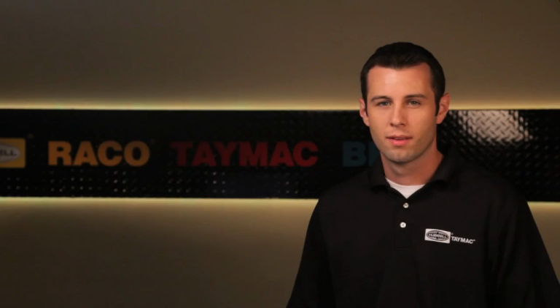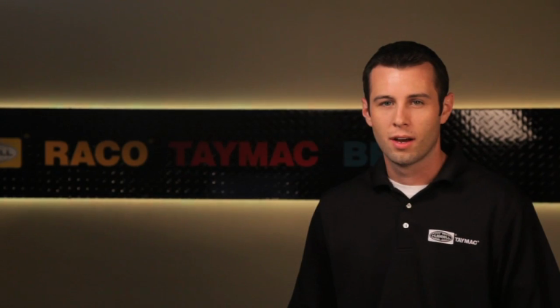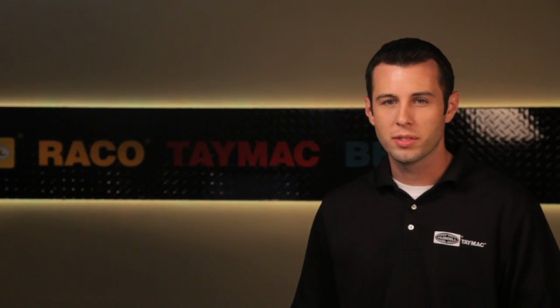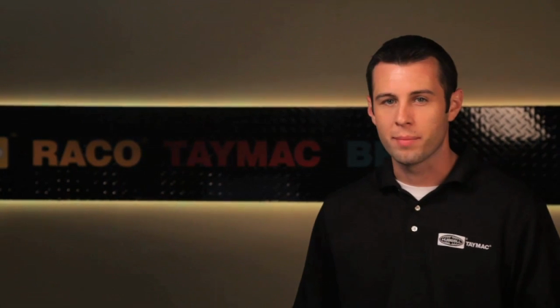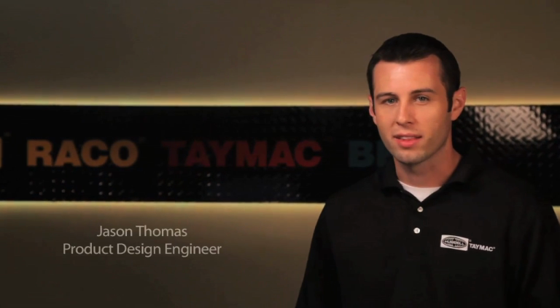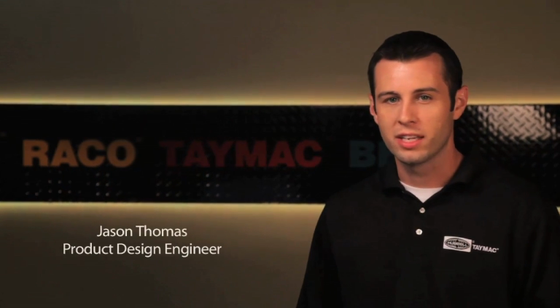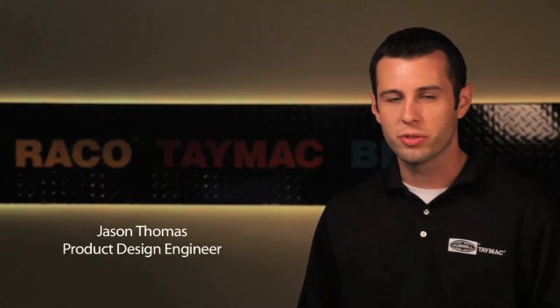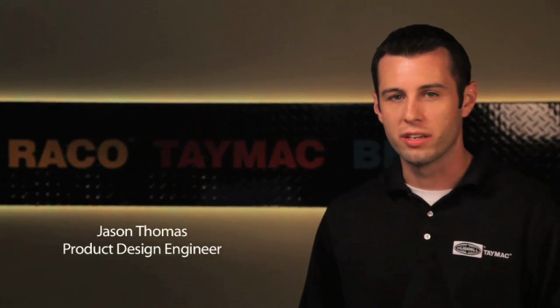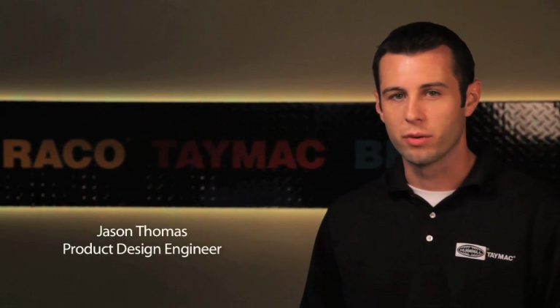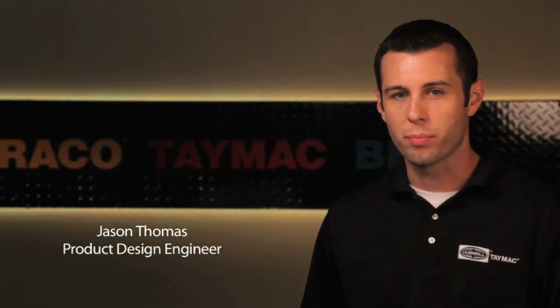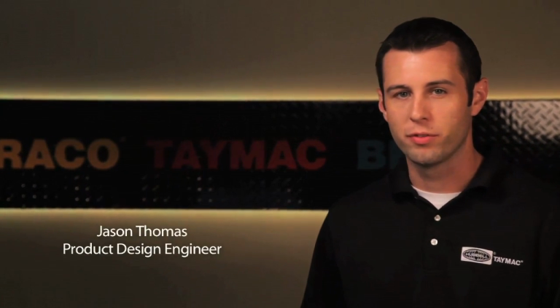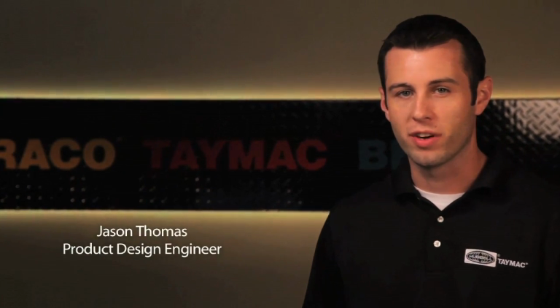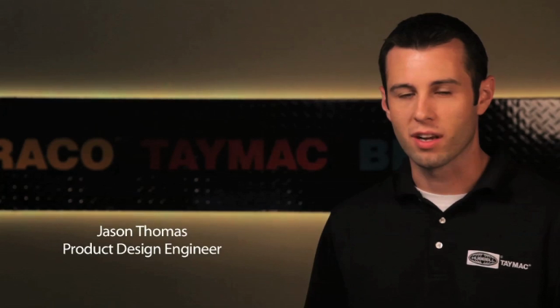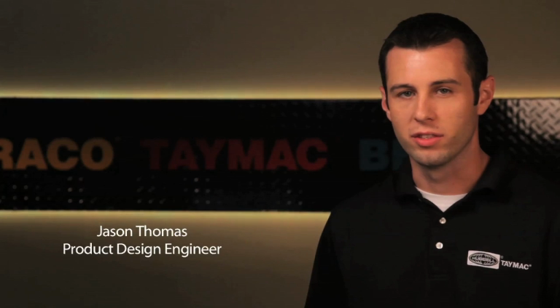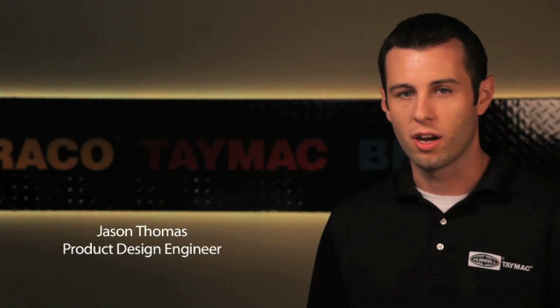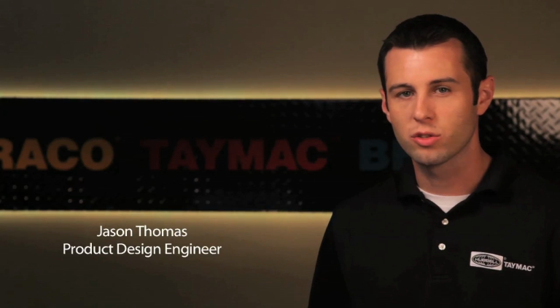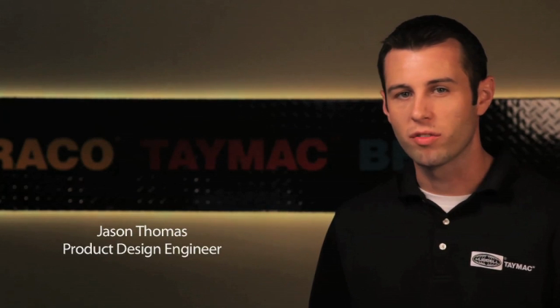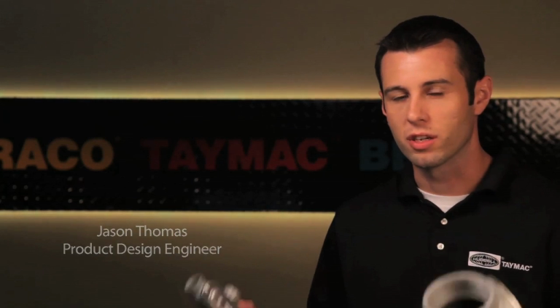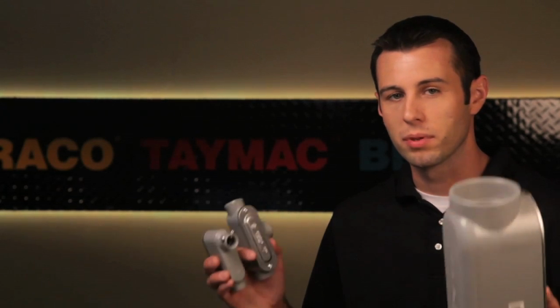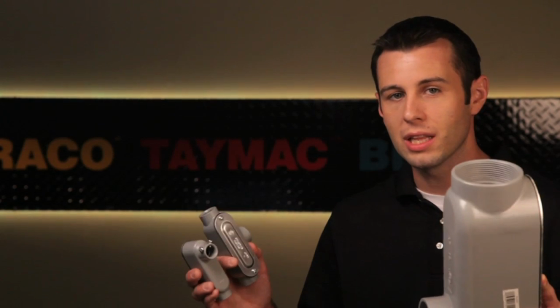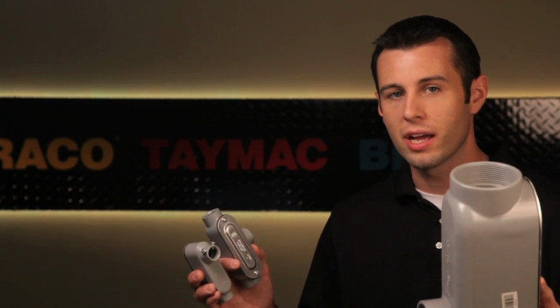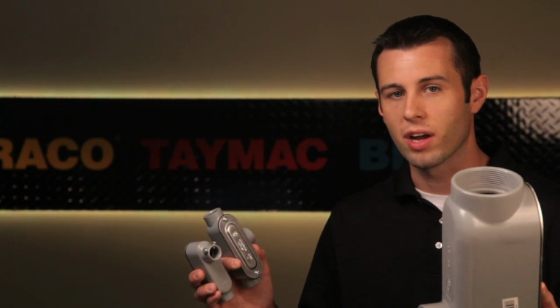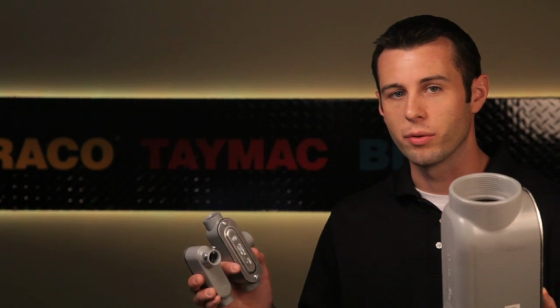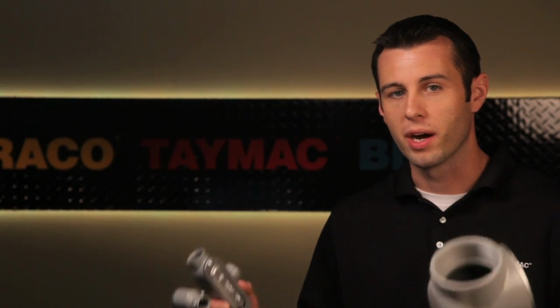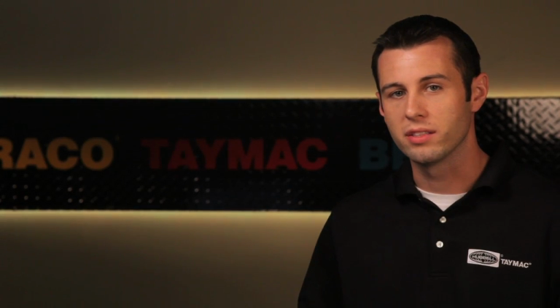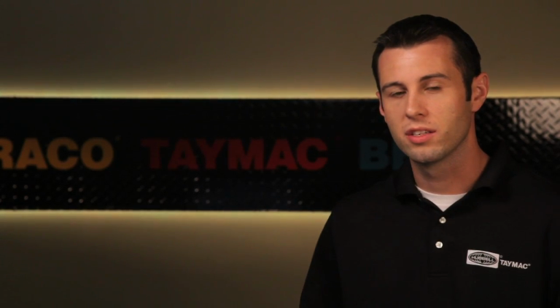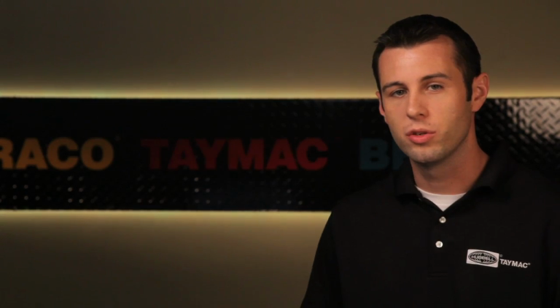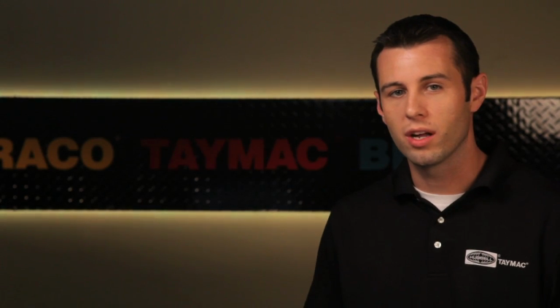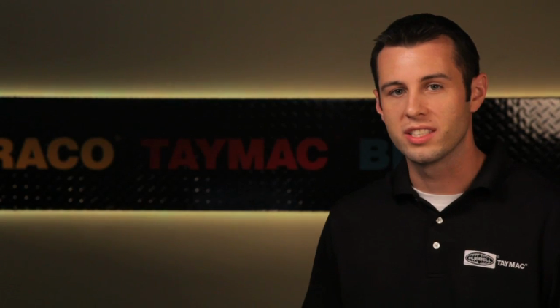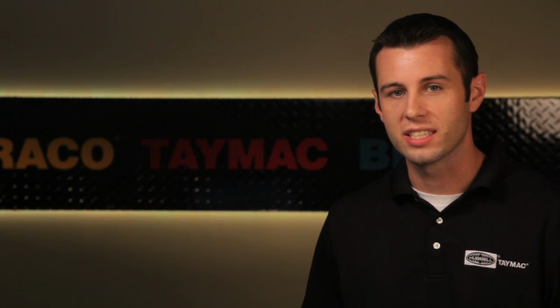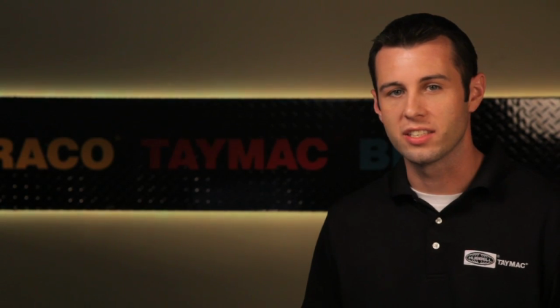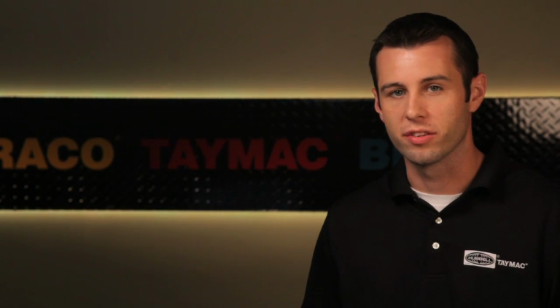Hubbell TAMAC, the industry leader in weatherproof device covers, also offers a complete line of conduit bodies, UL and CSA certified.